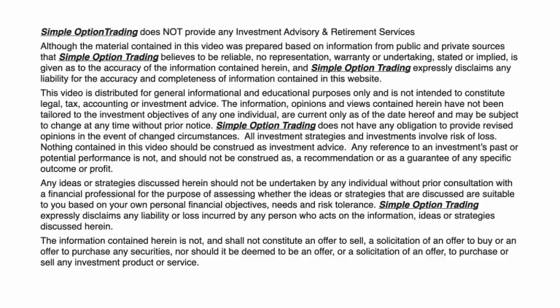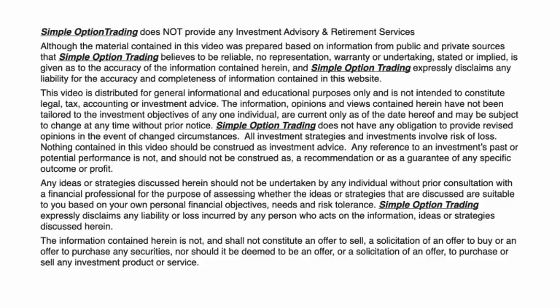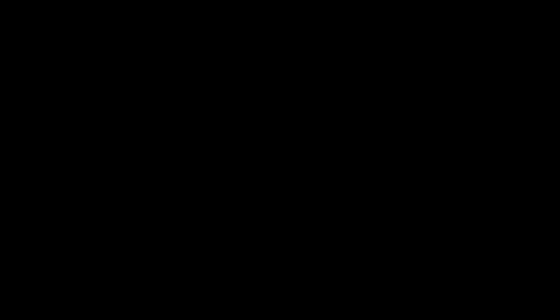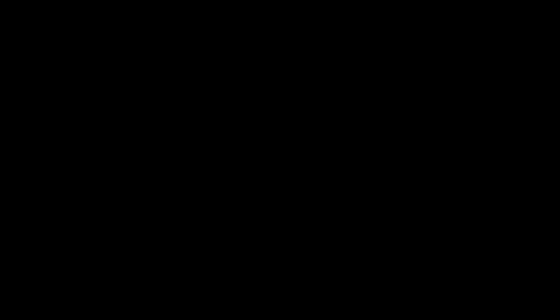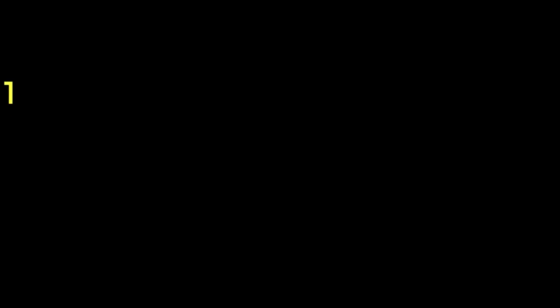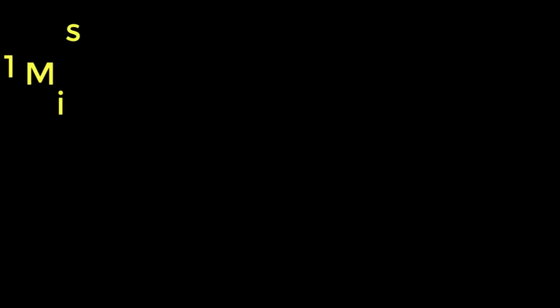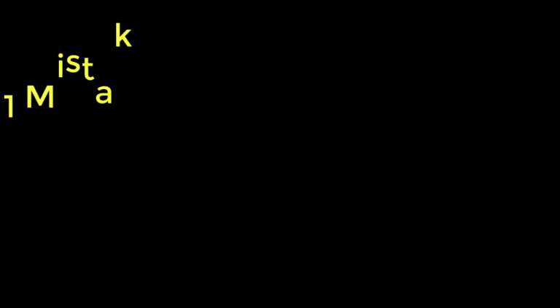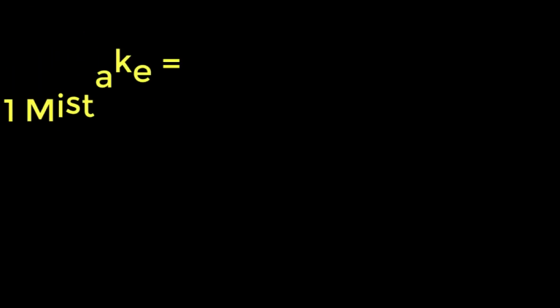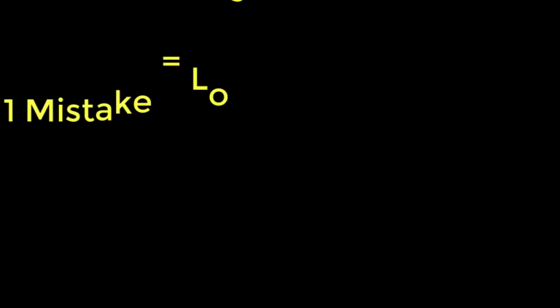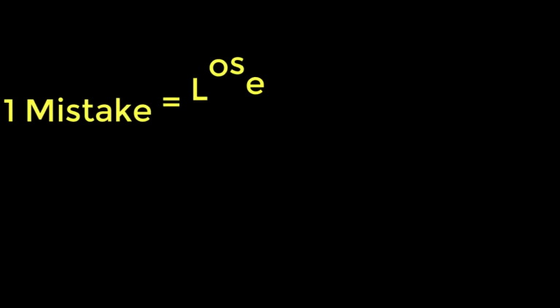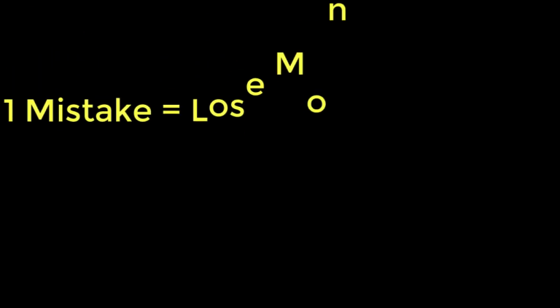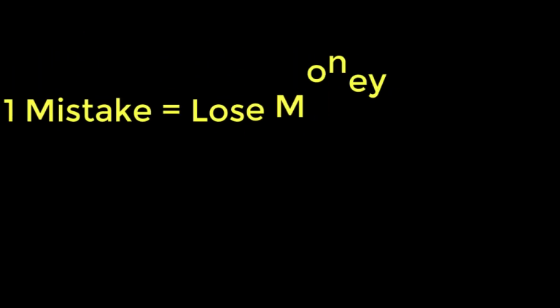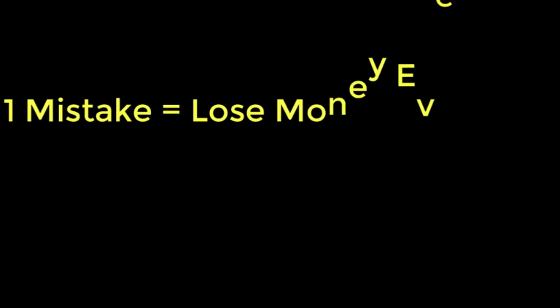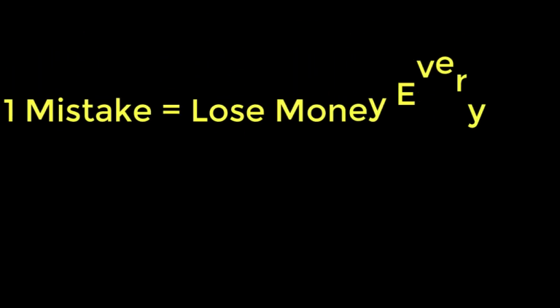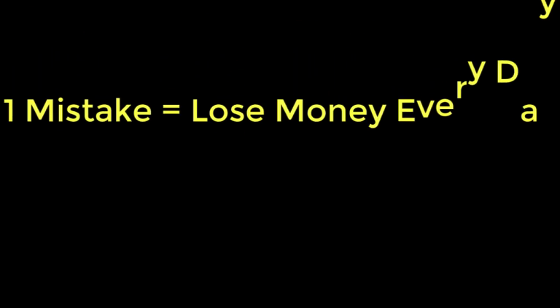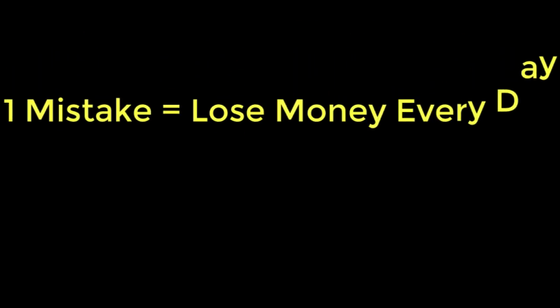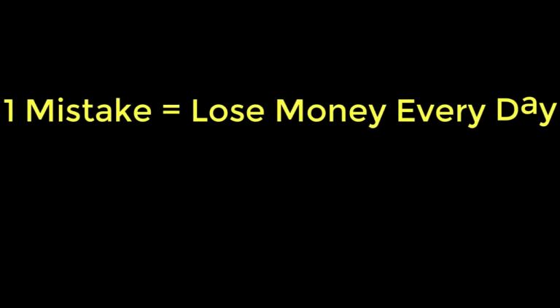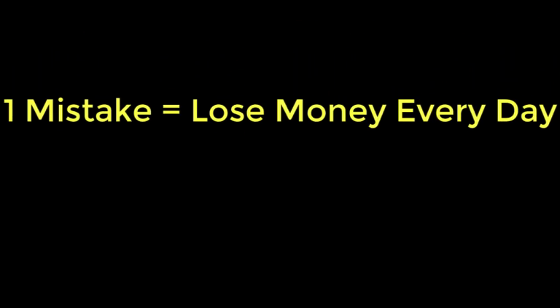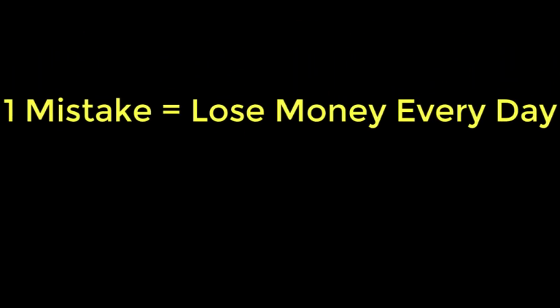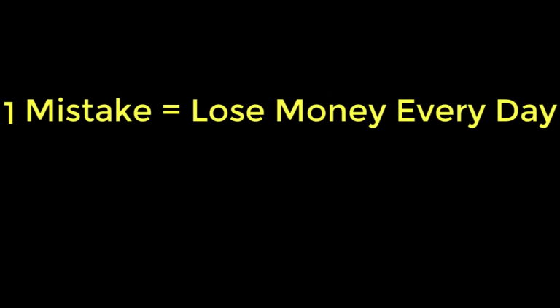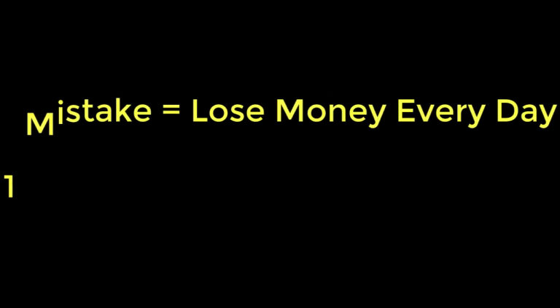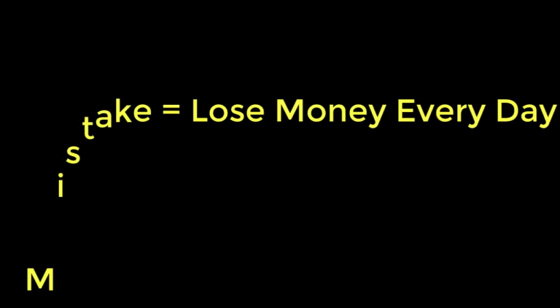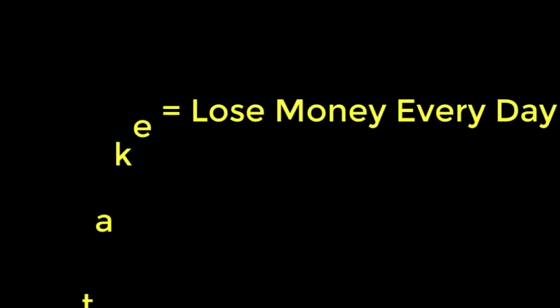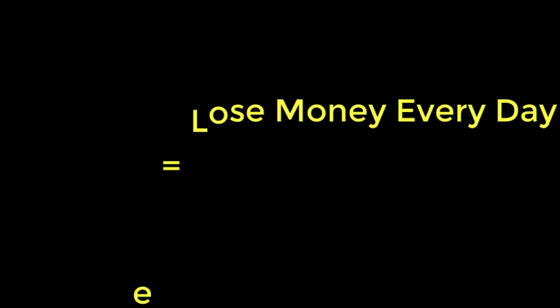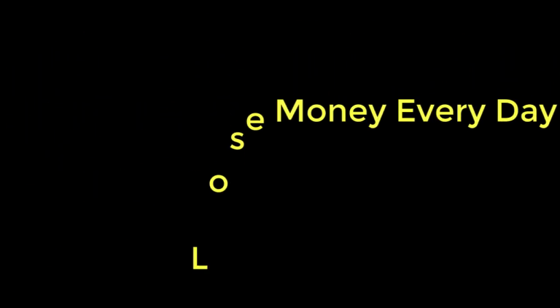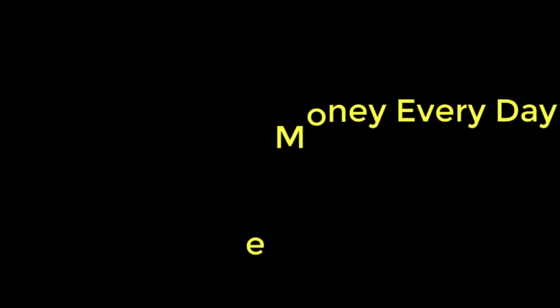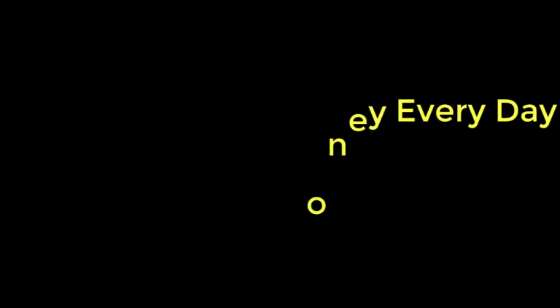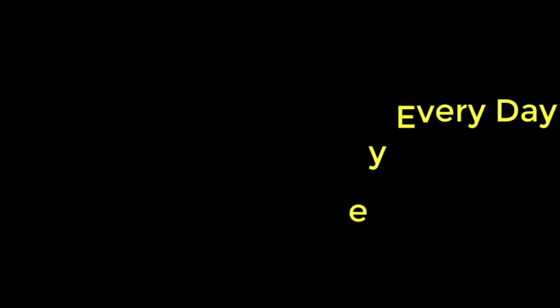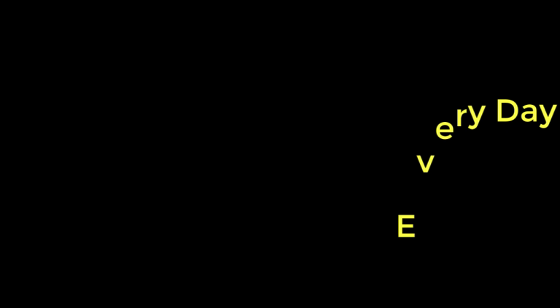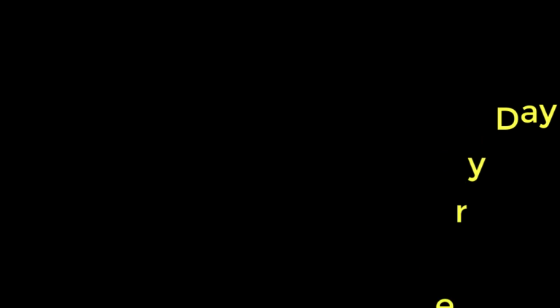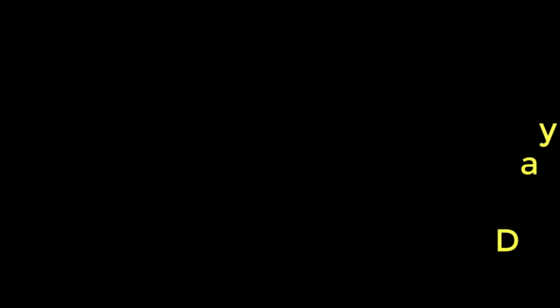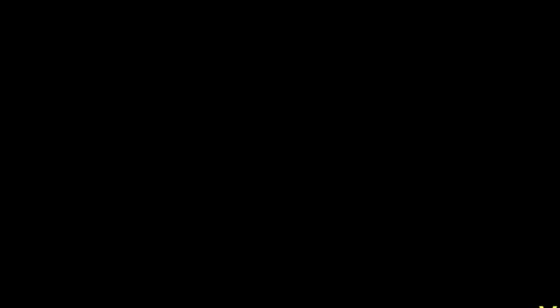This one mistake could cause you to lose money on your option trades every day. Find out what it is and what you can do about it.